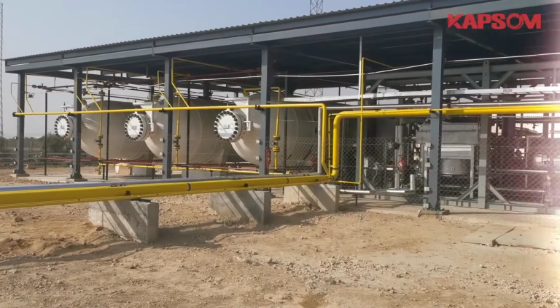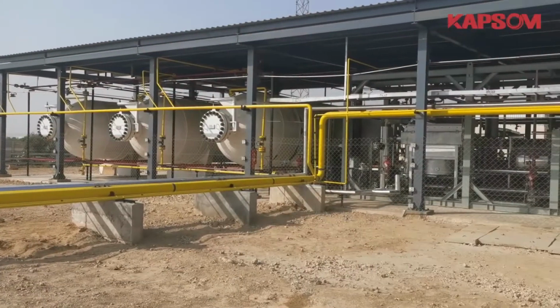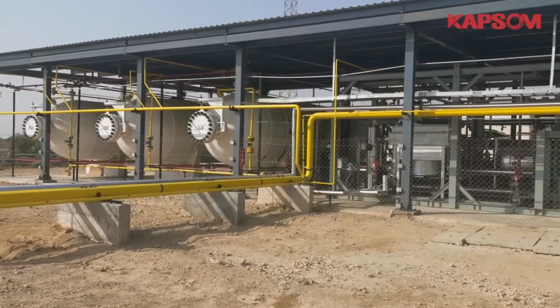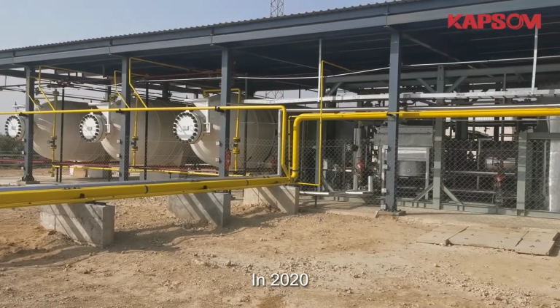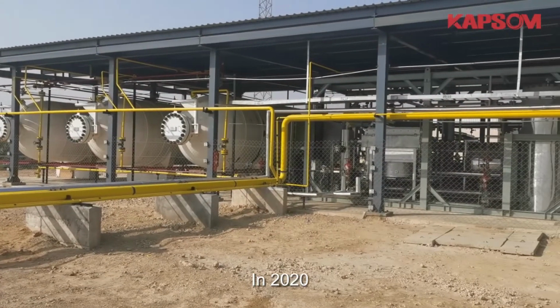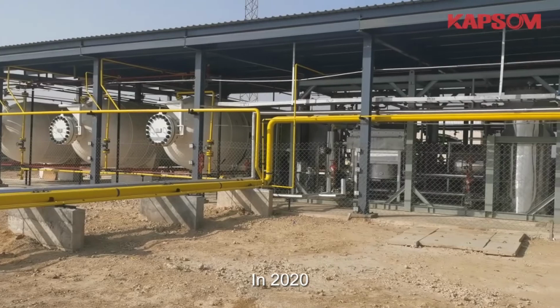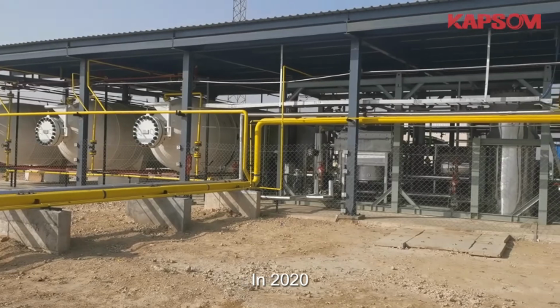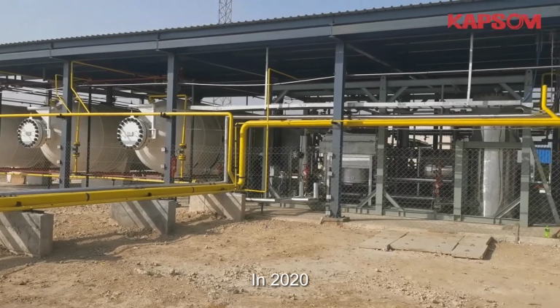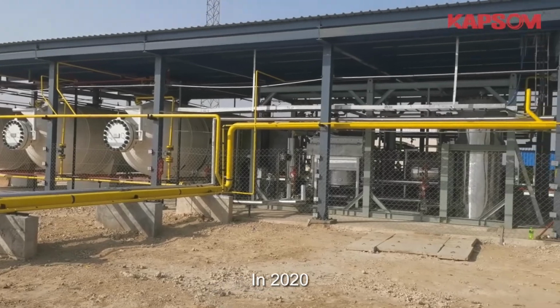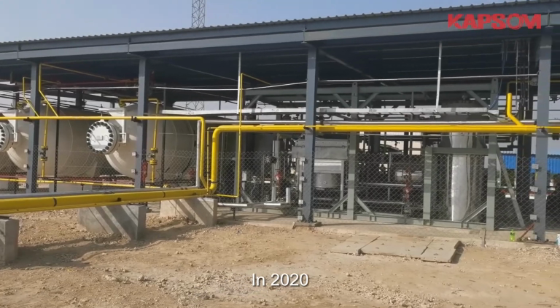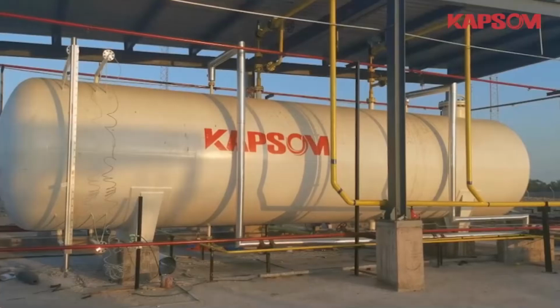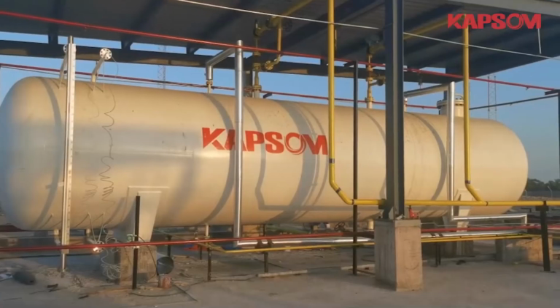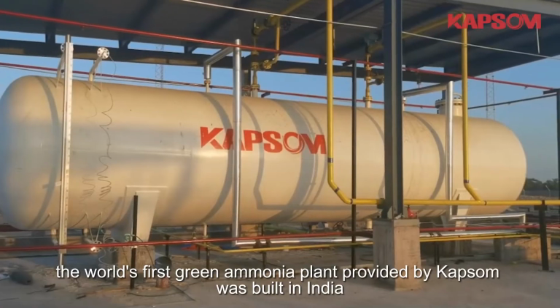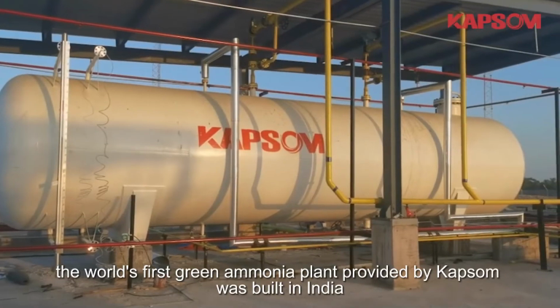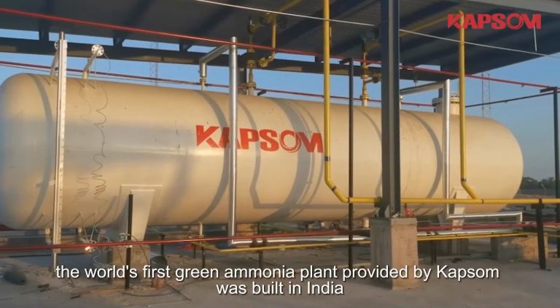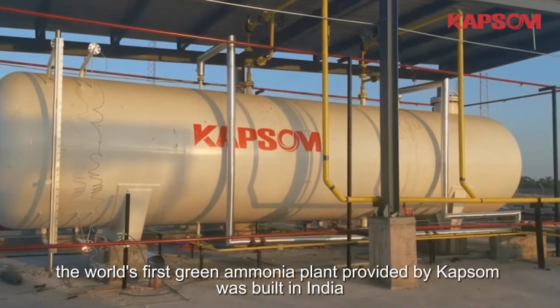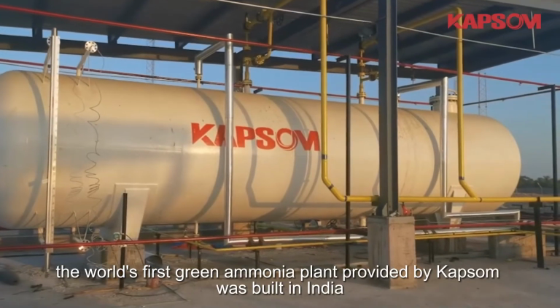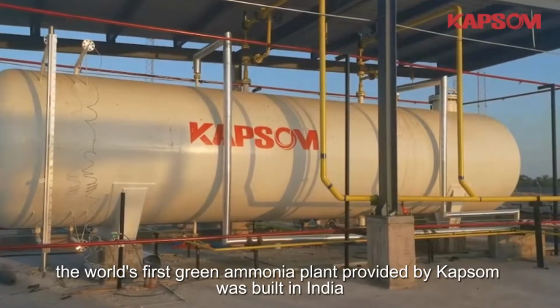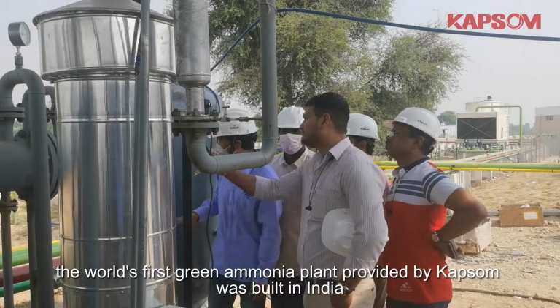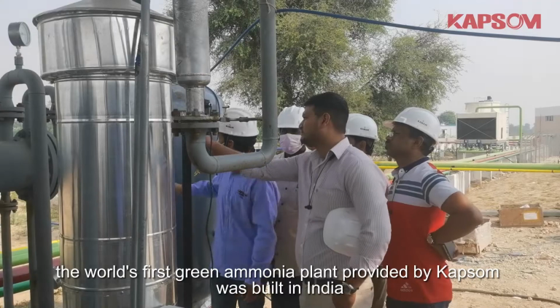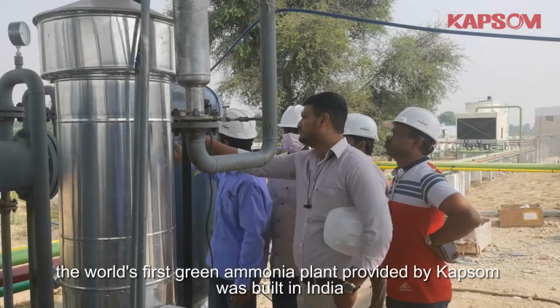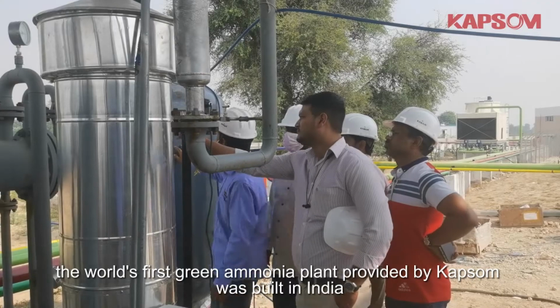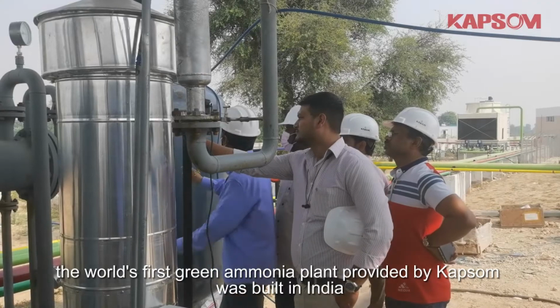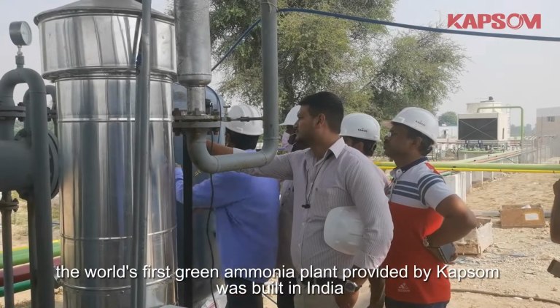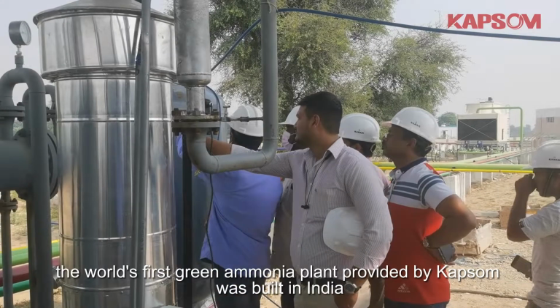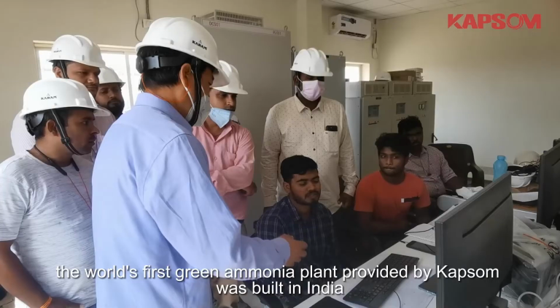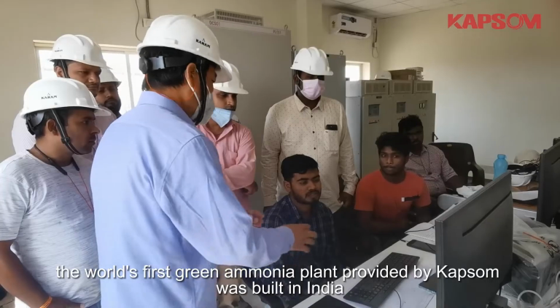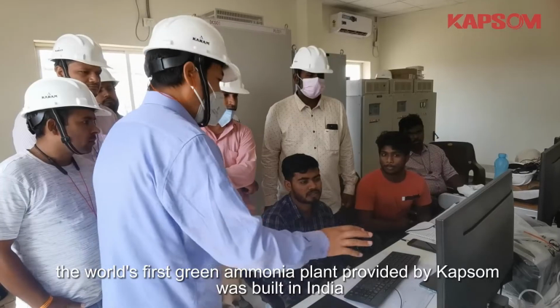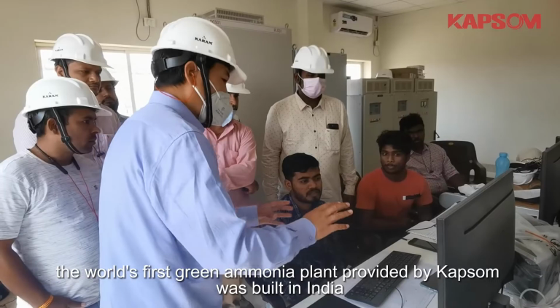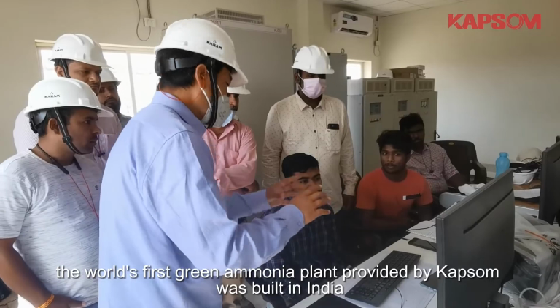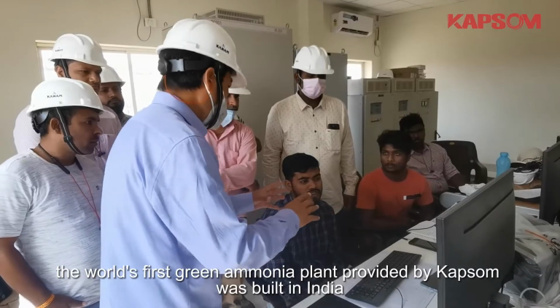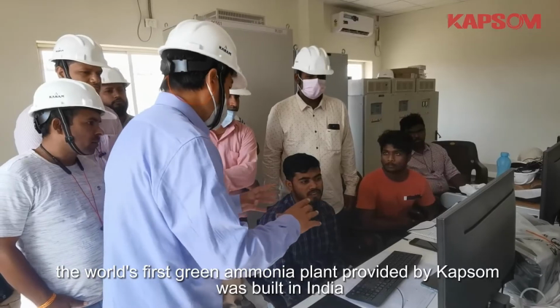In 2020, the world's first green ammonia plant provided by Capson was built in India.